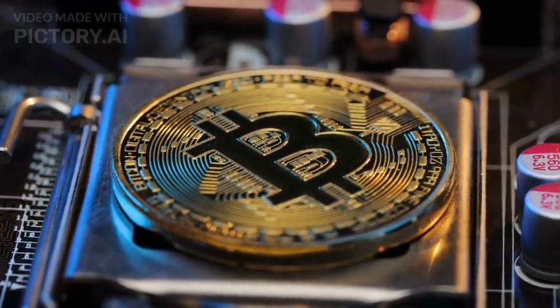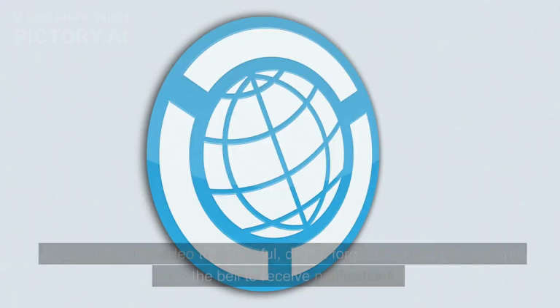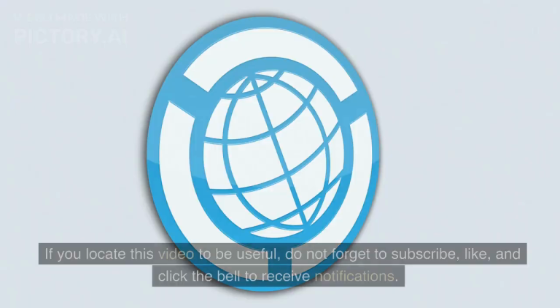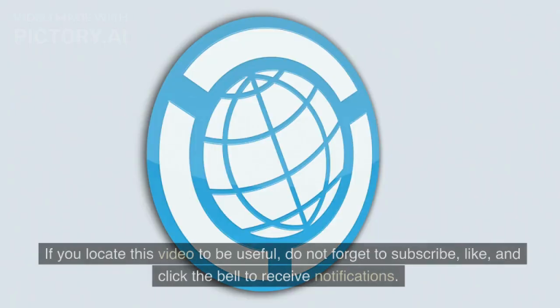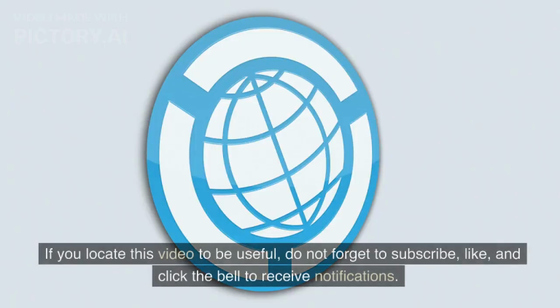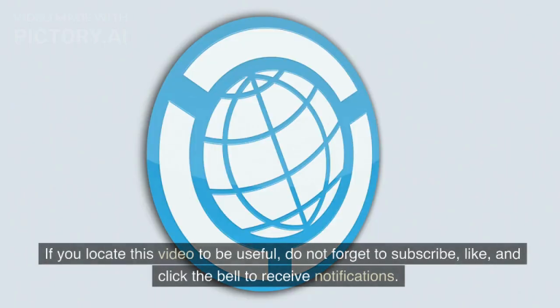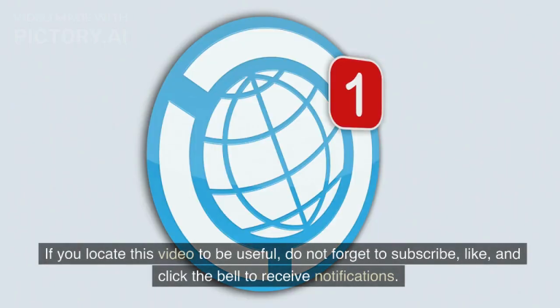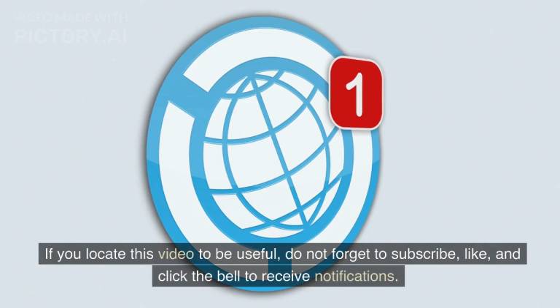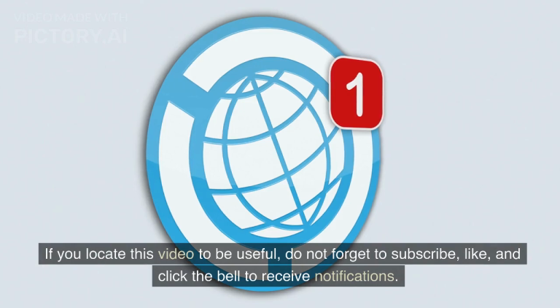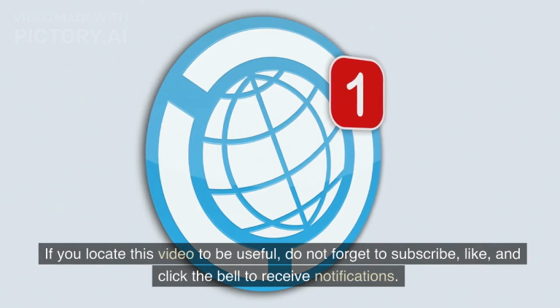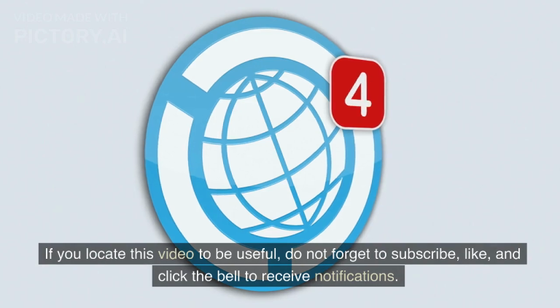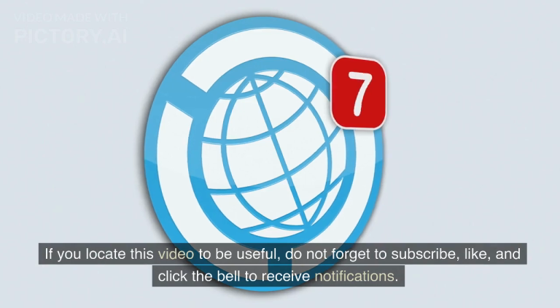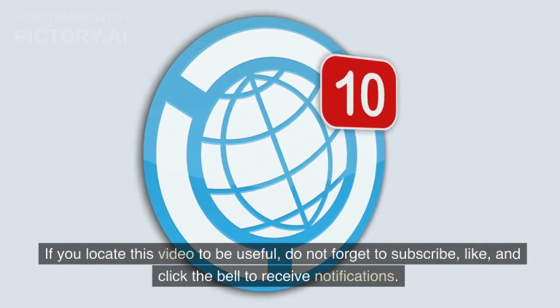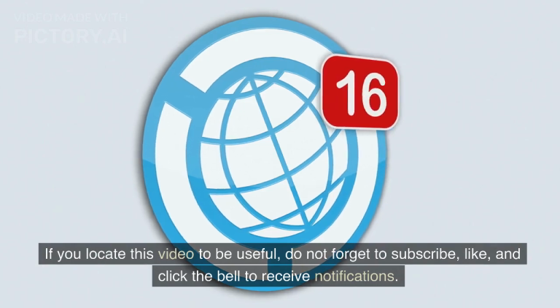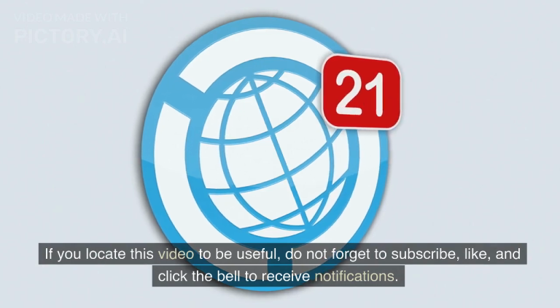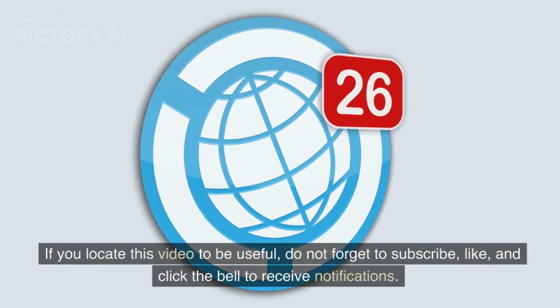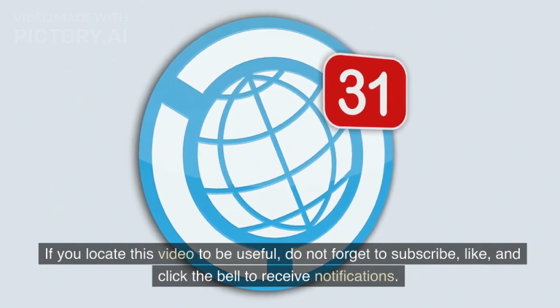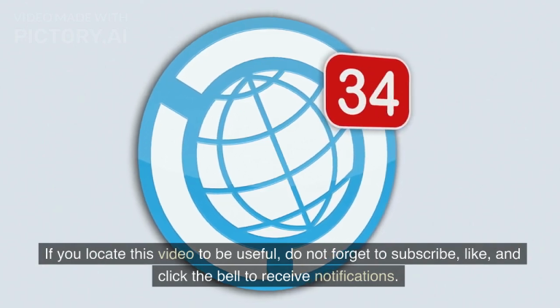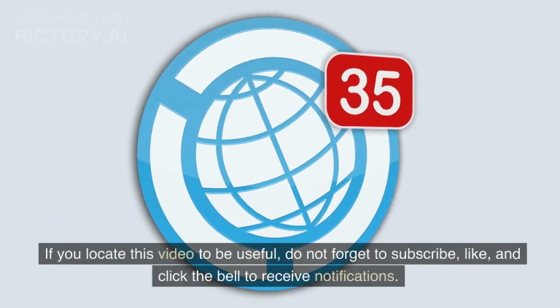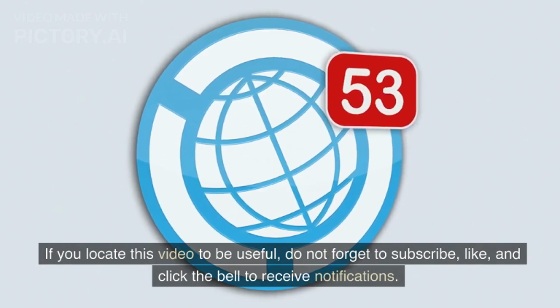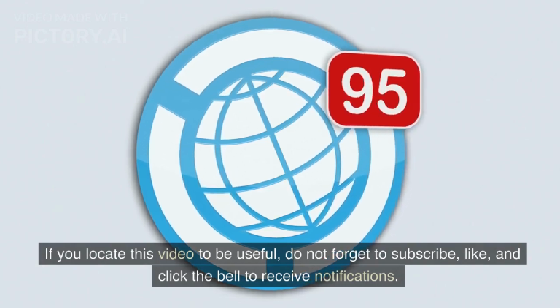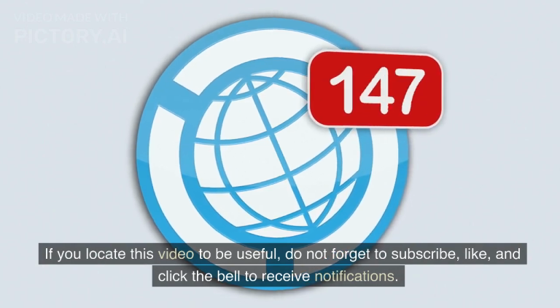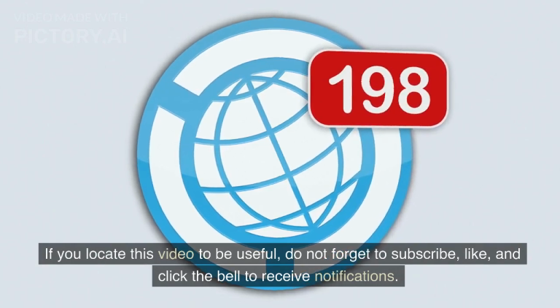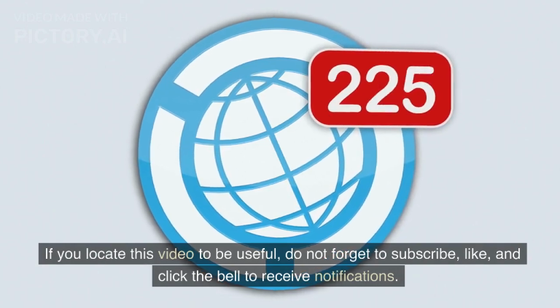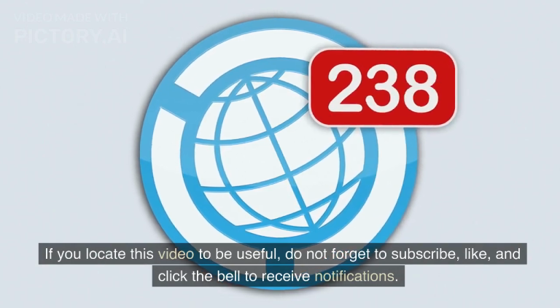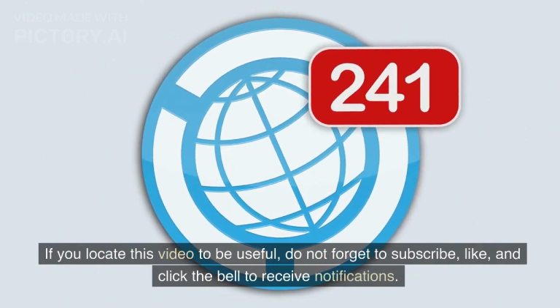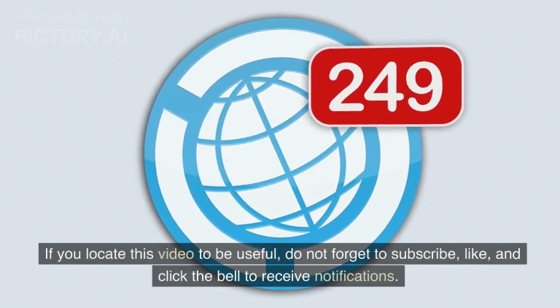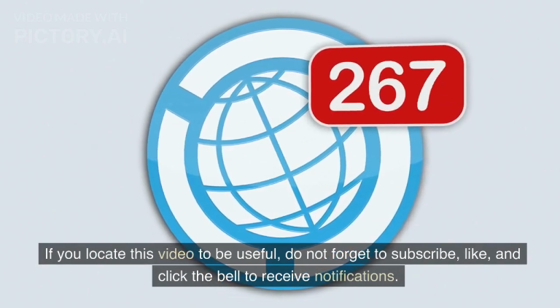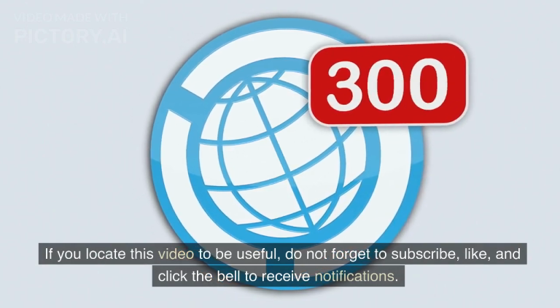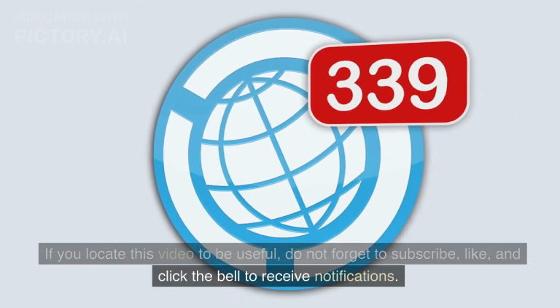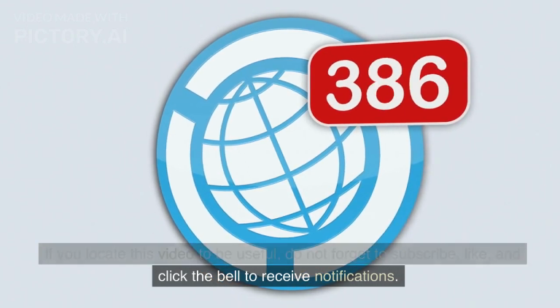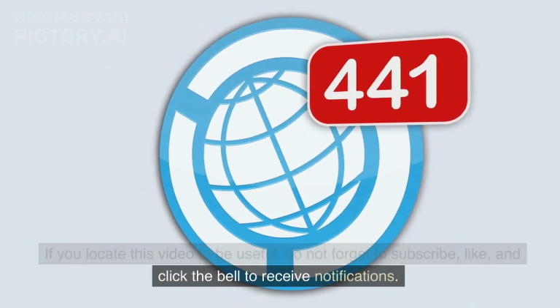If you find this video to be useful, do not forget to subscribe, like, and click the bell to receive notifications.